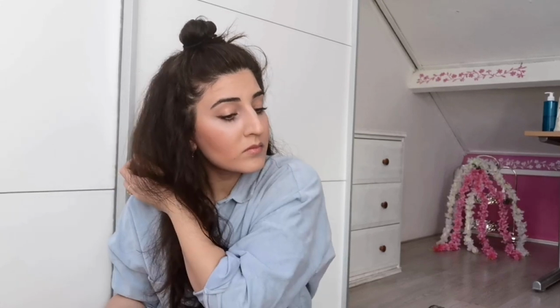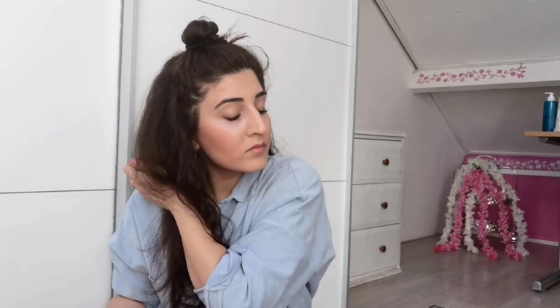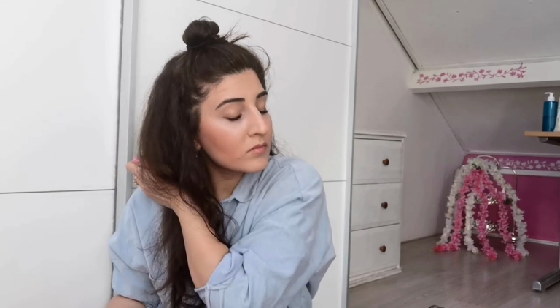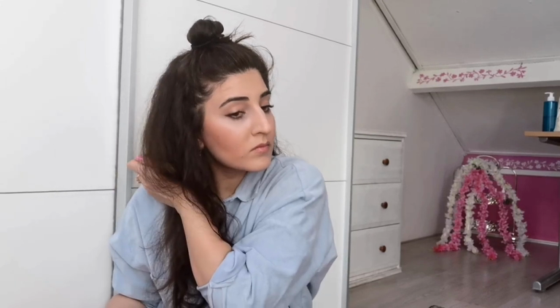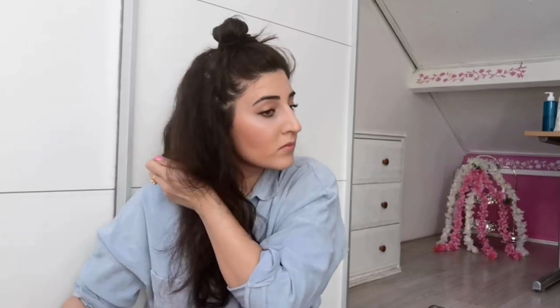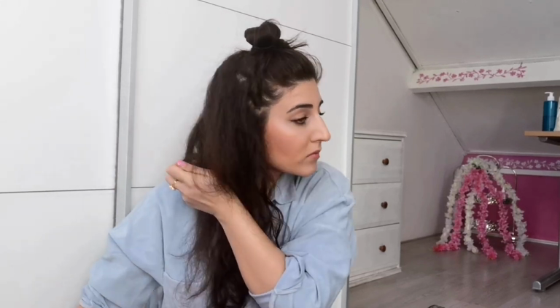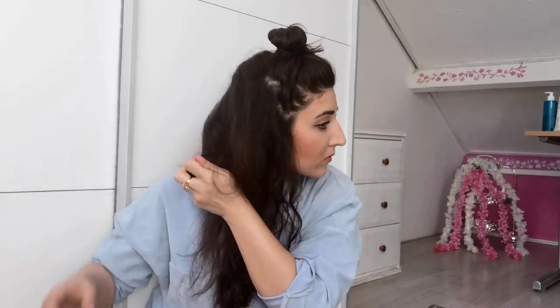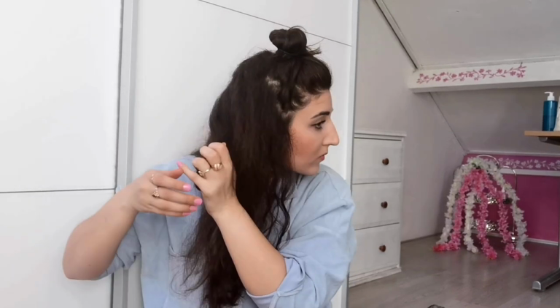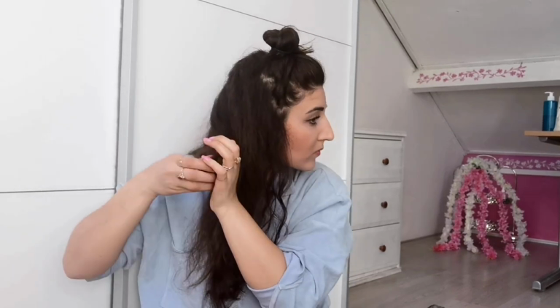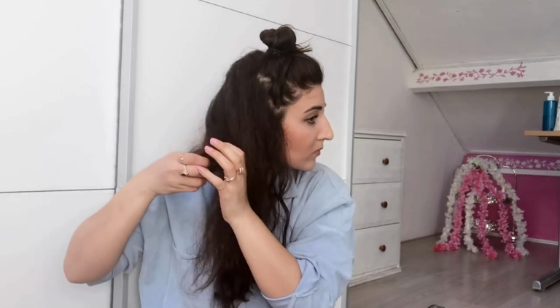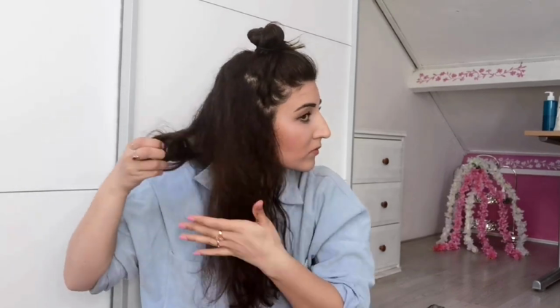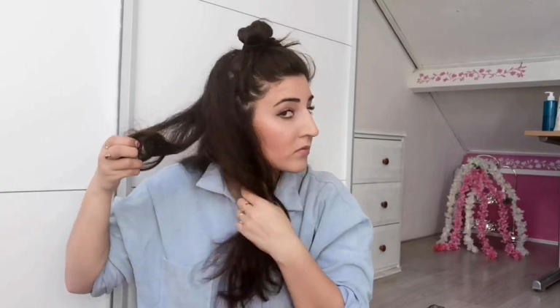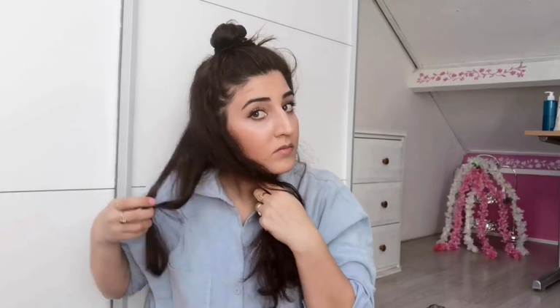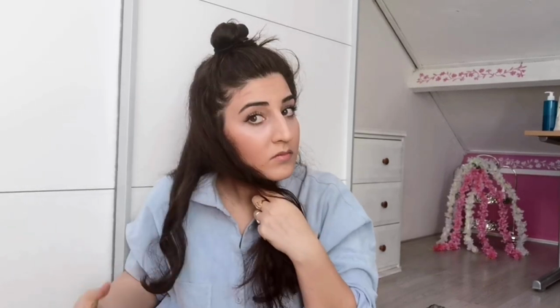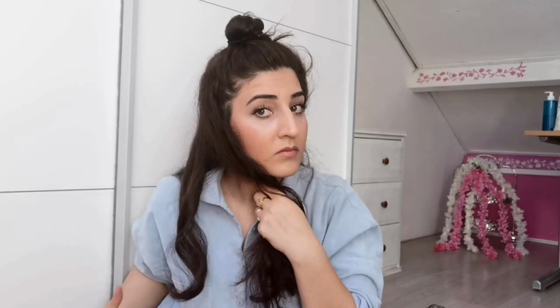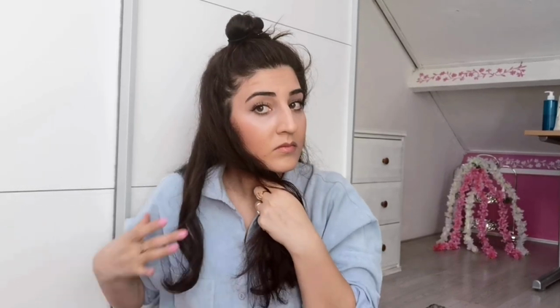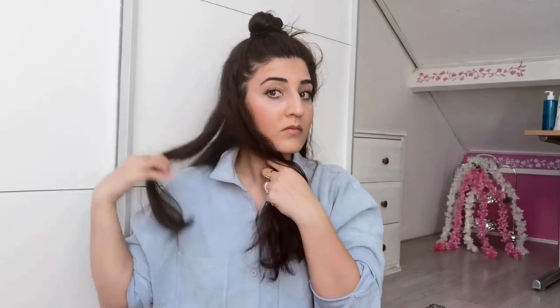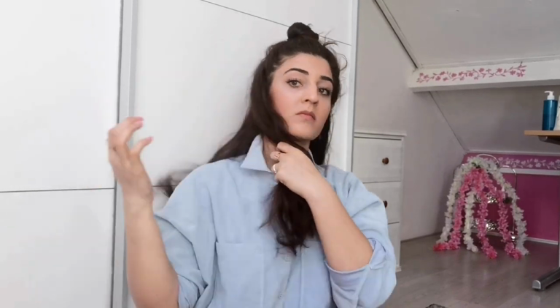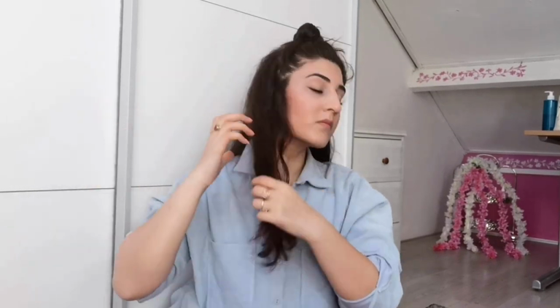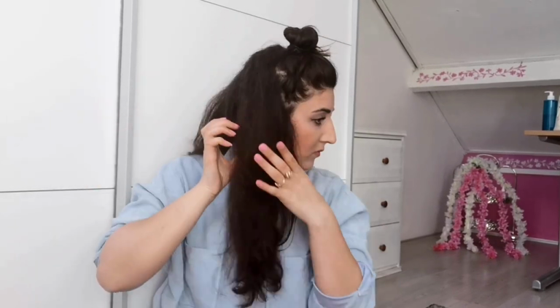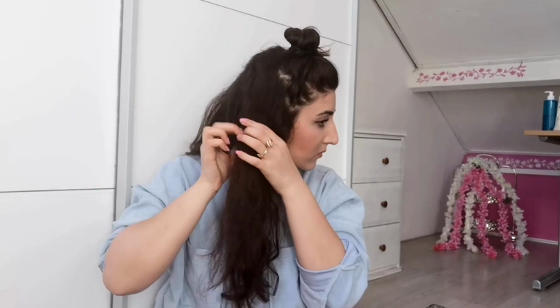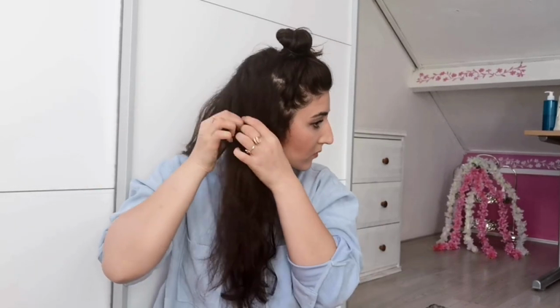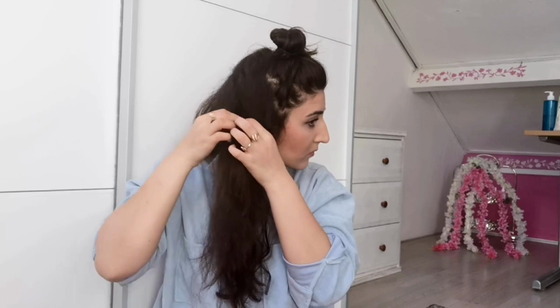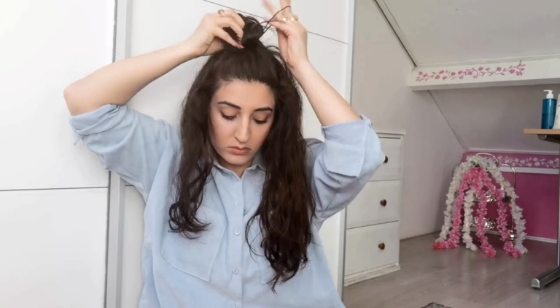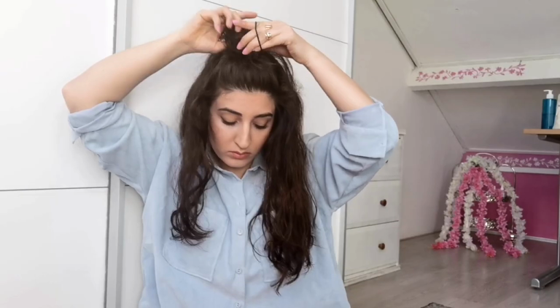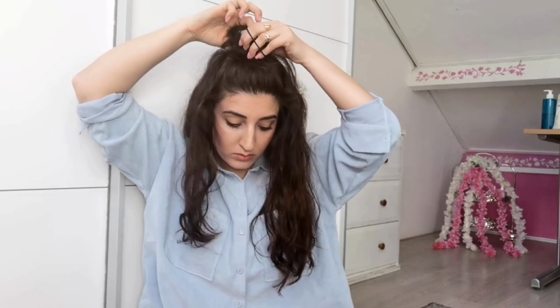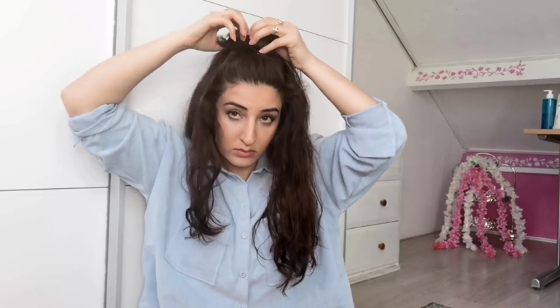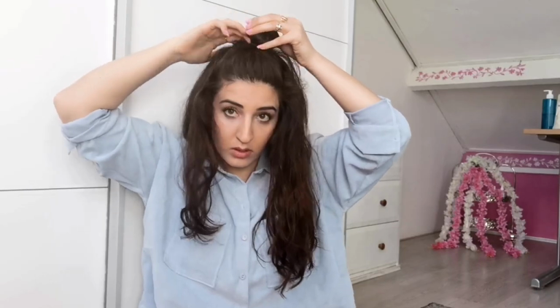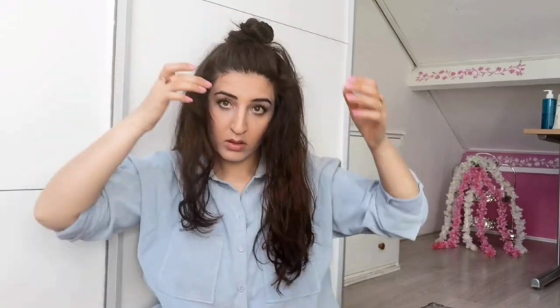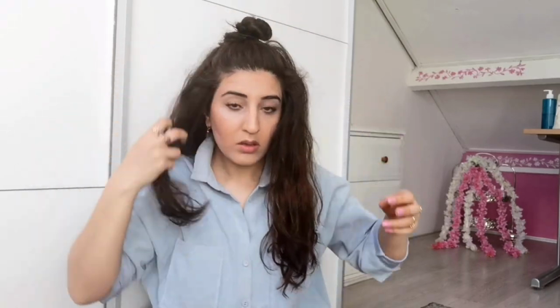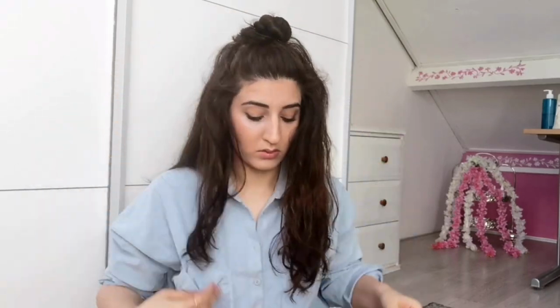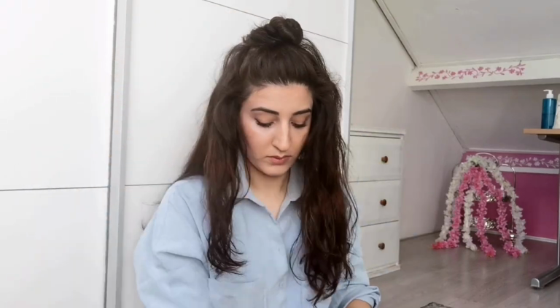The top part of your hair follows the same process as every other lock you did before.